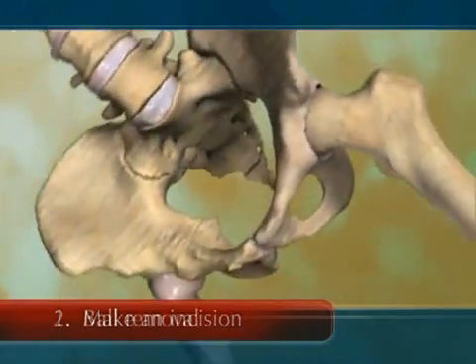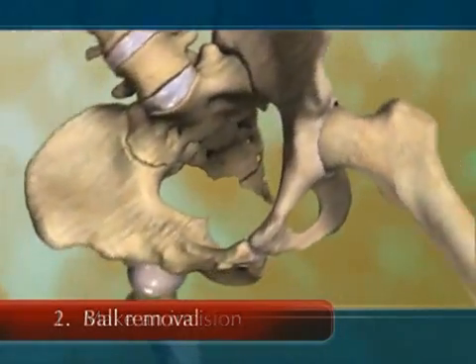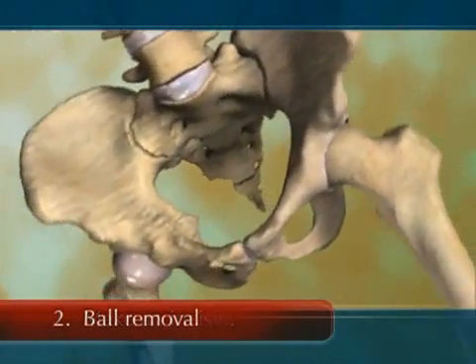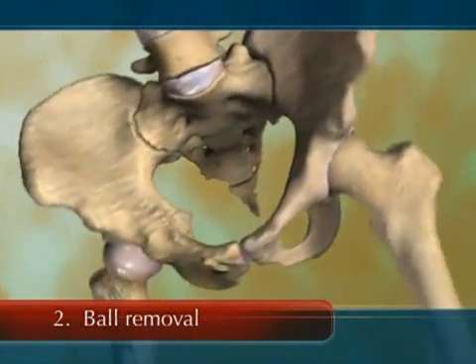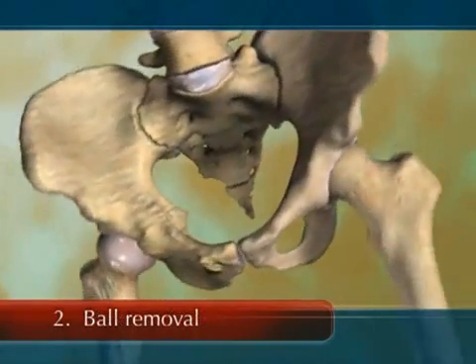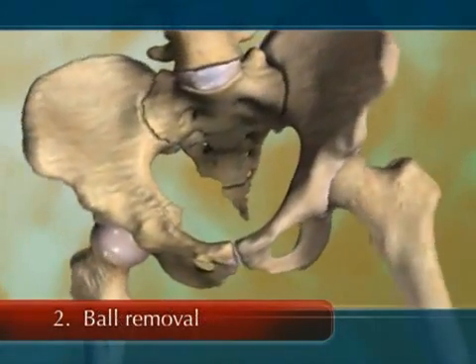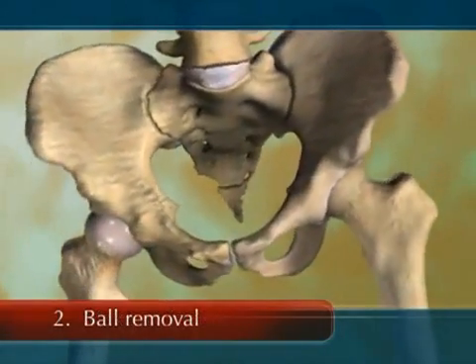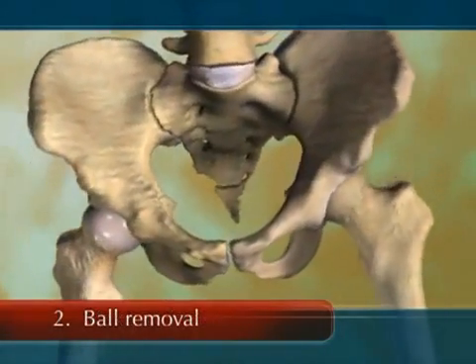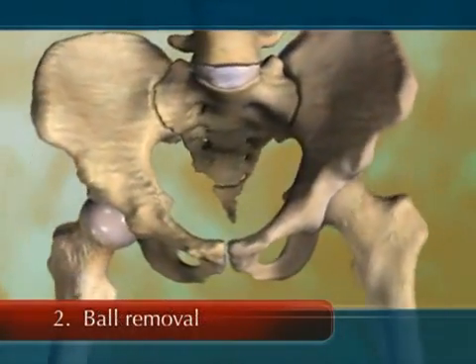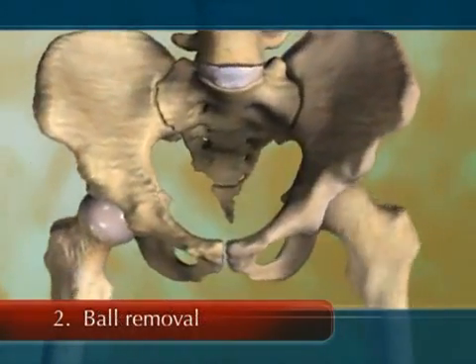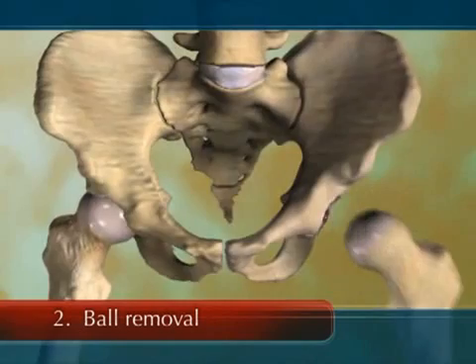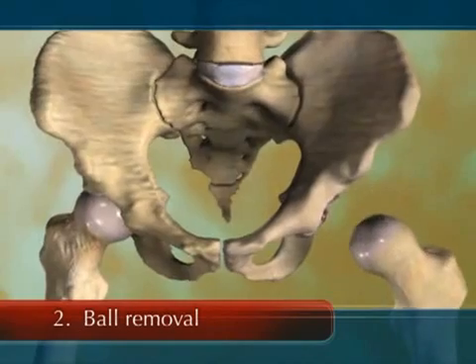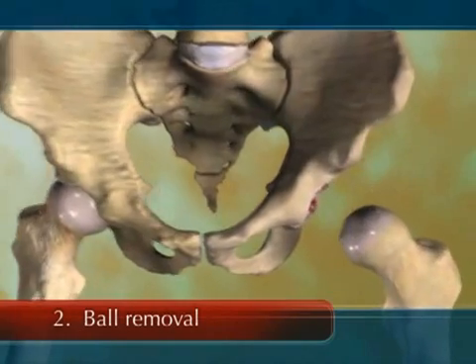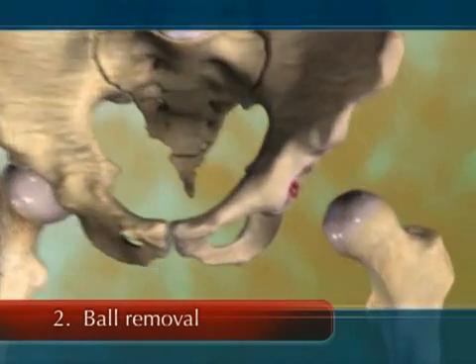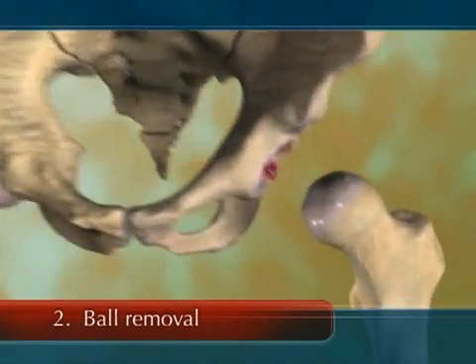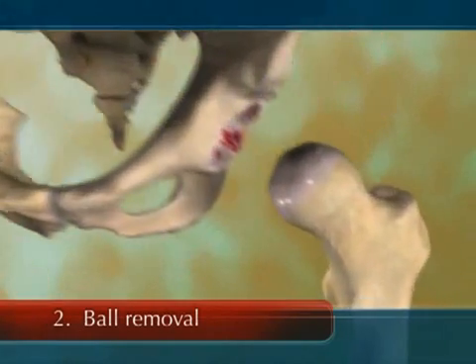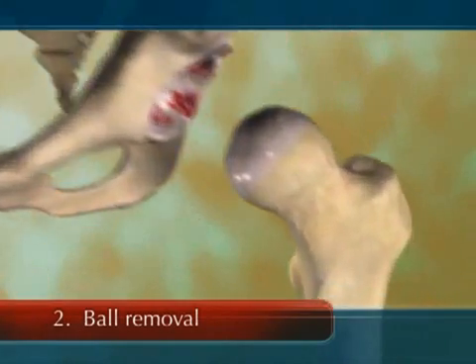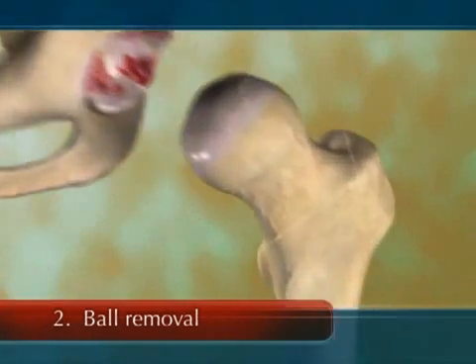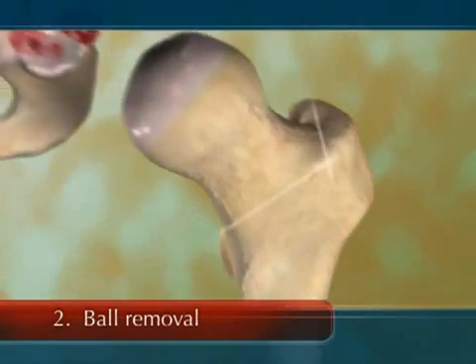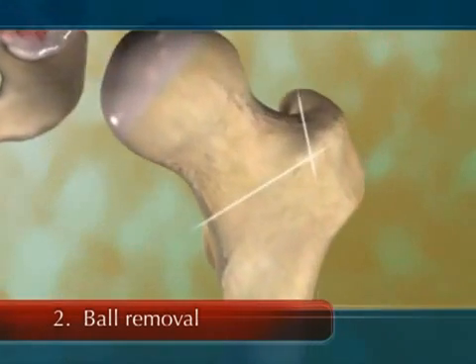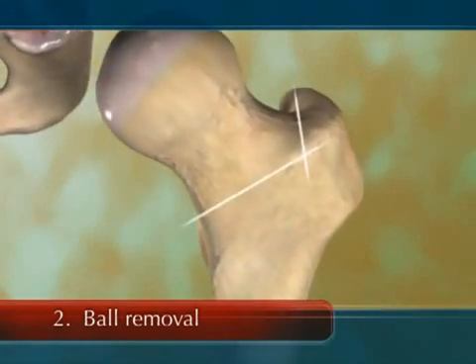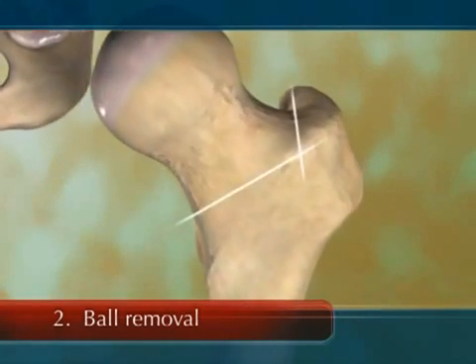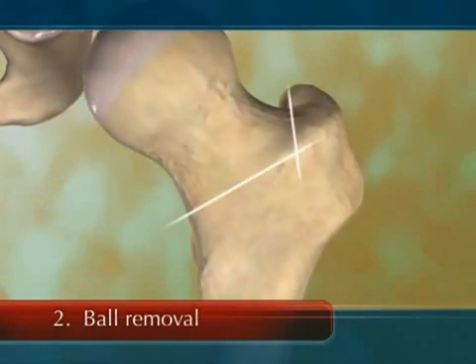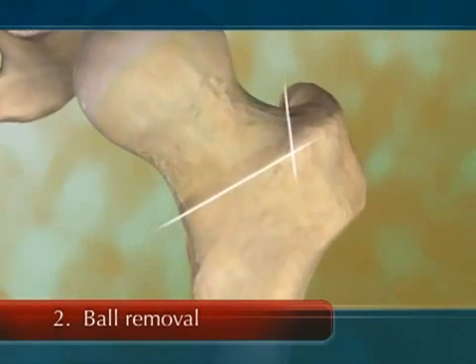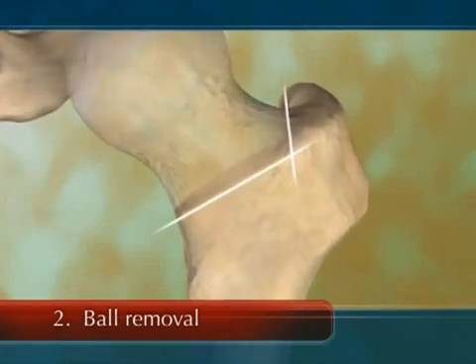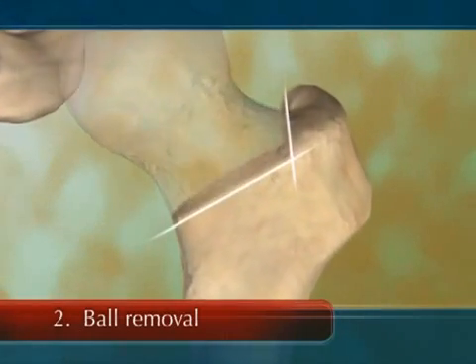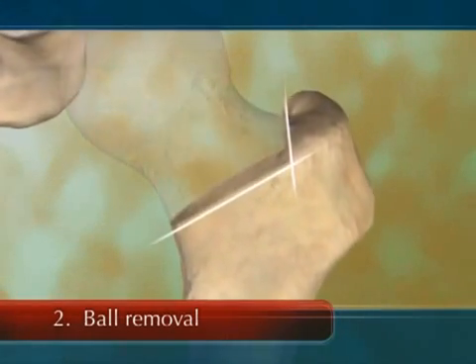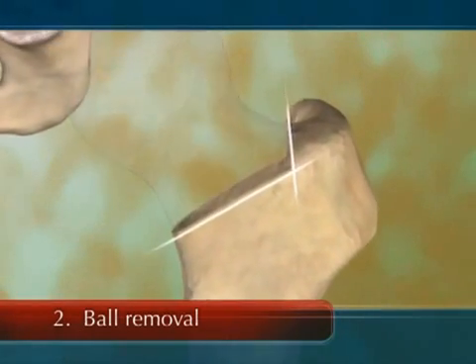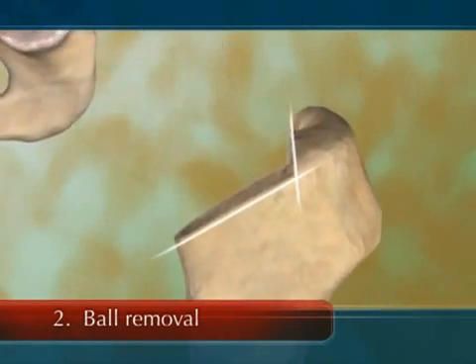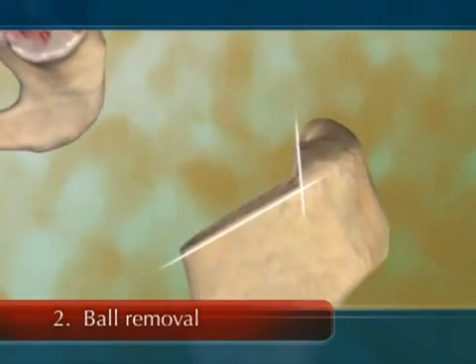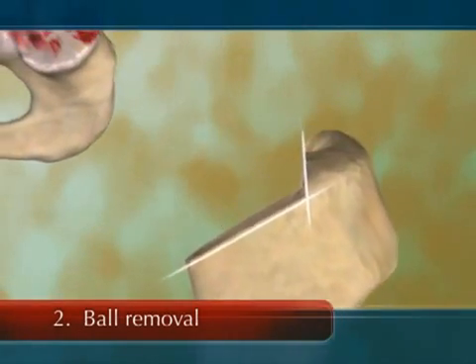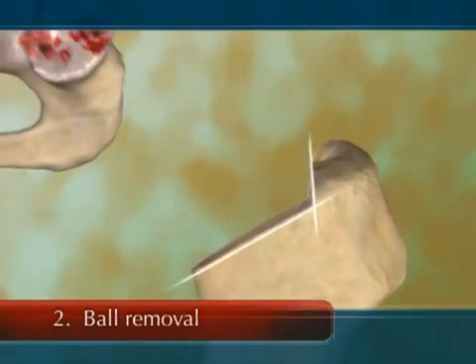Once the hip is reached, the ball is dislocated from the socket and removed from the end of the femur with a saw.